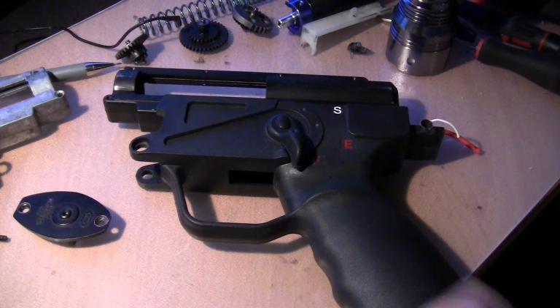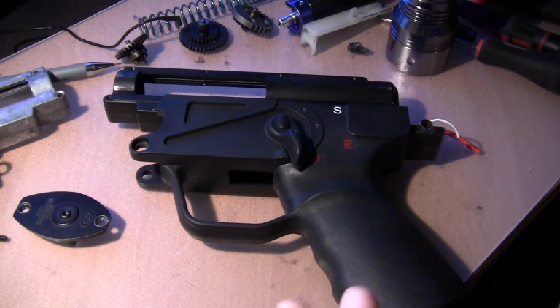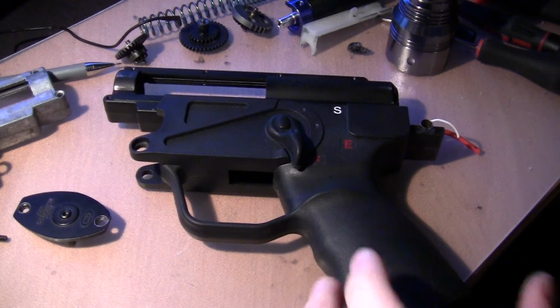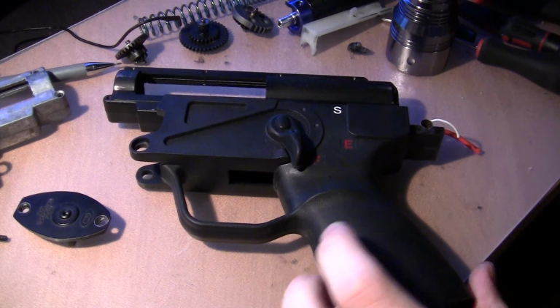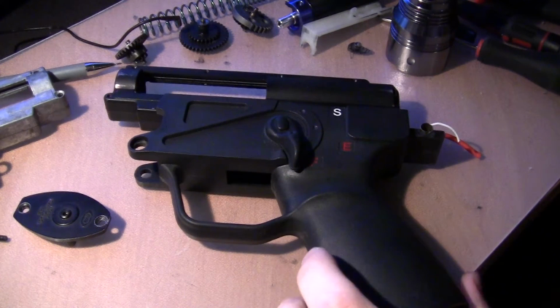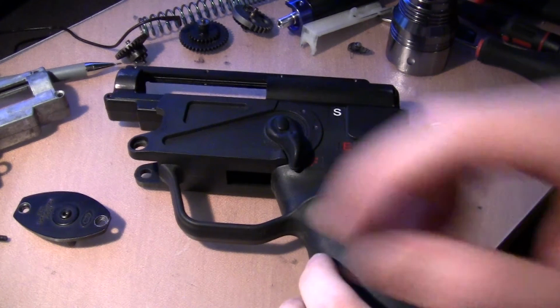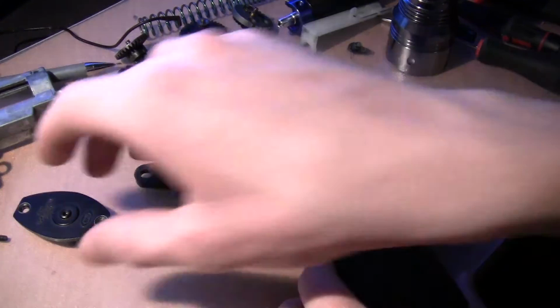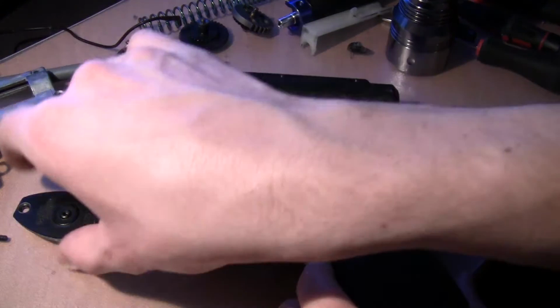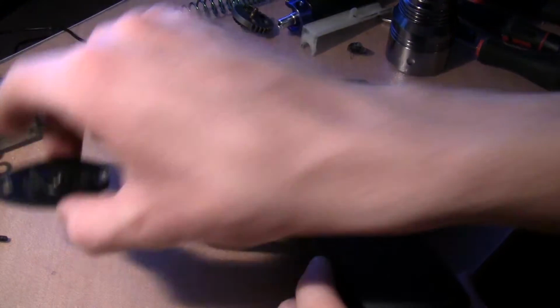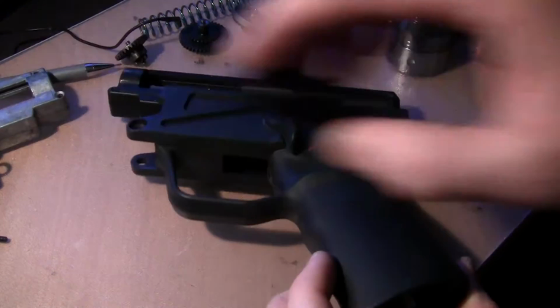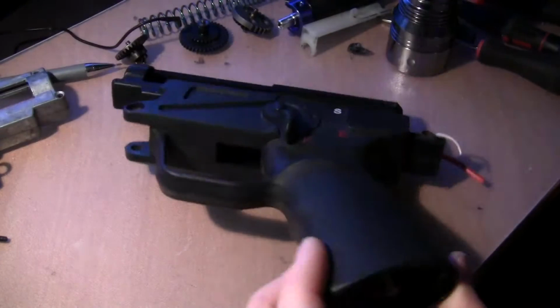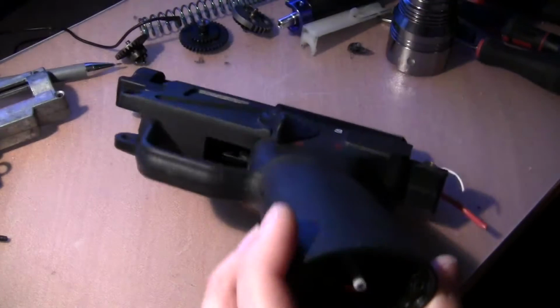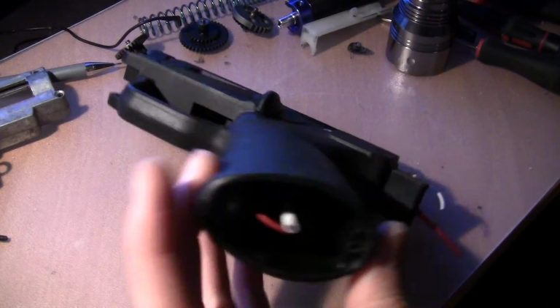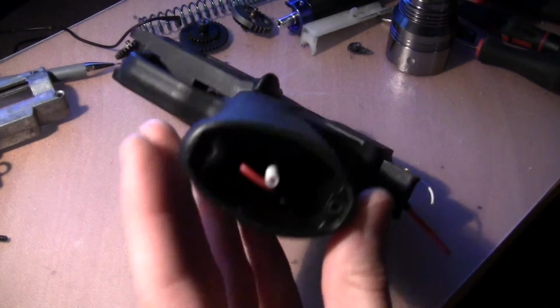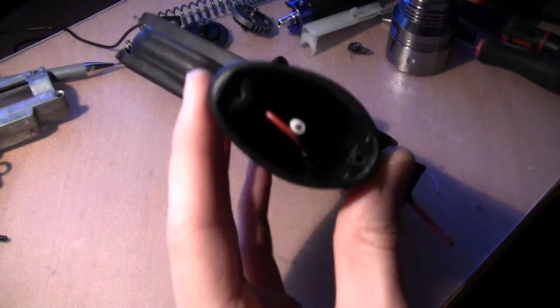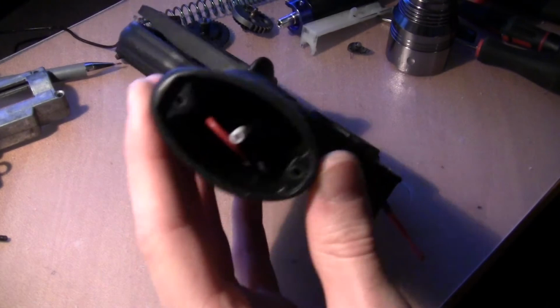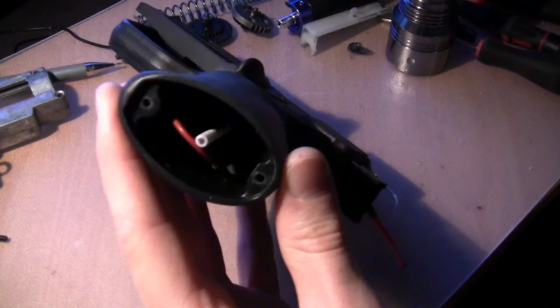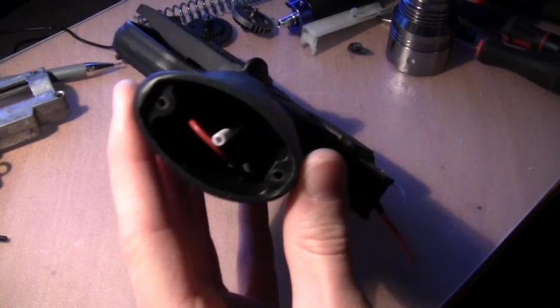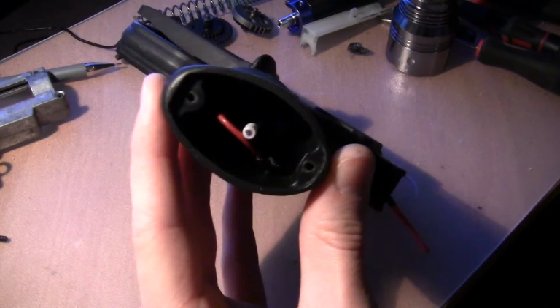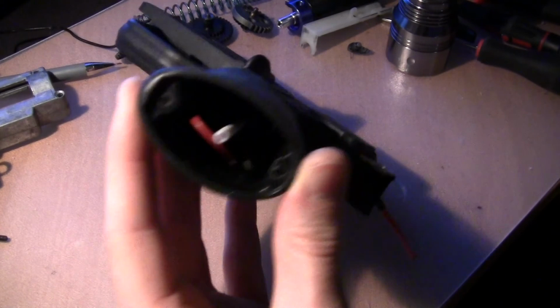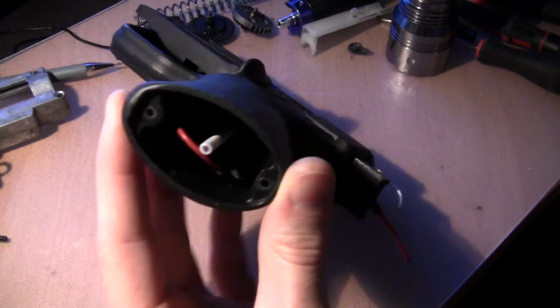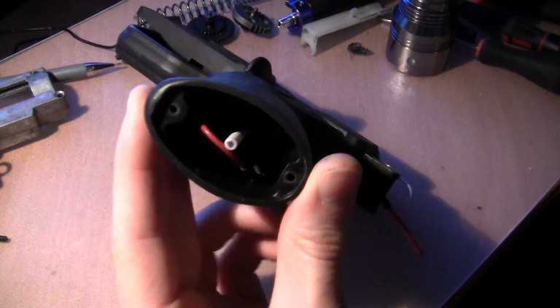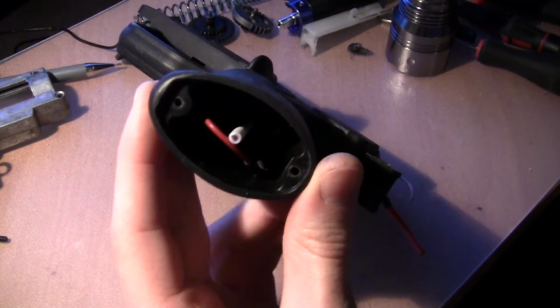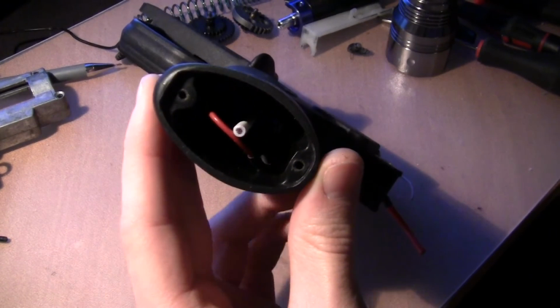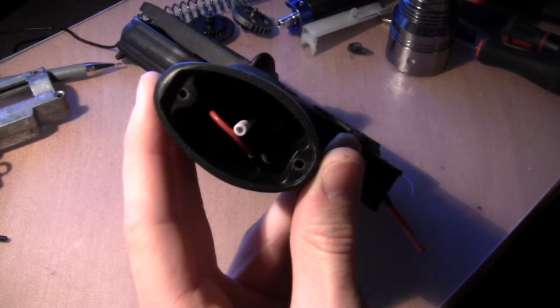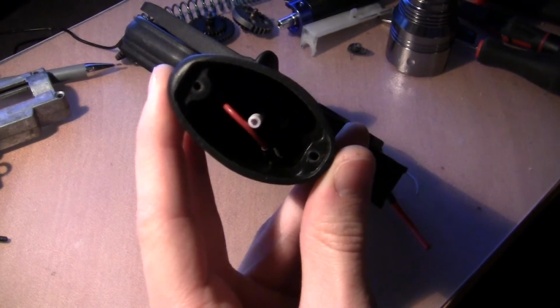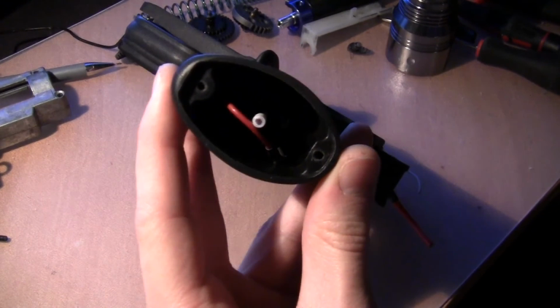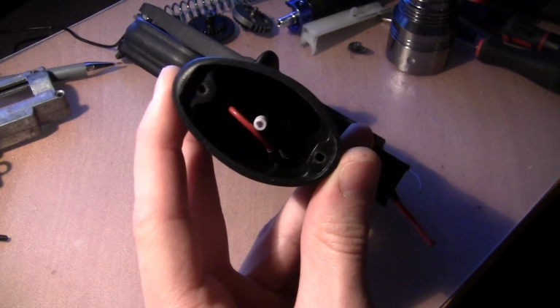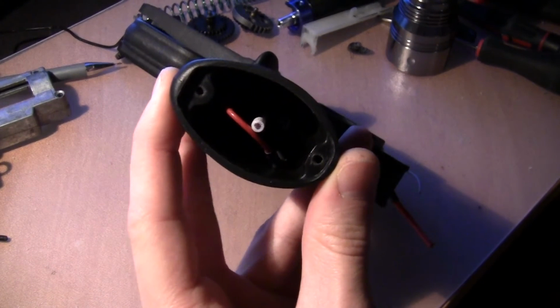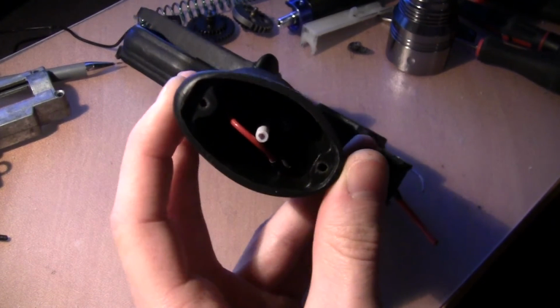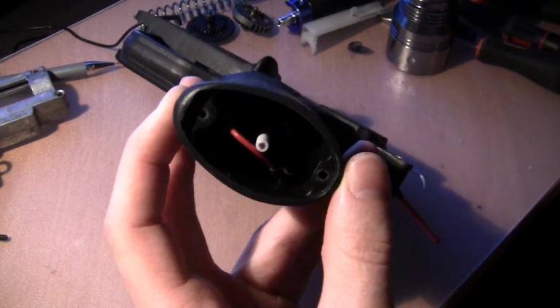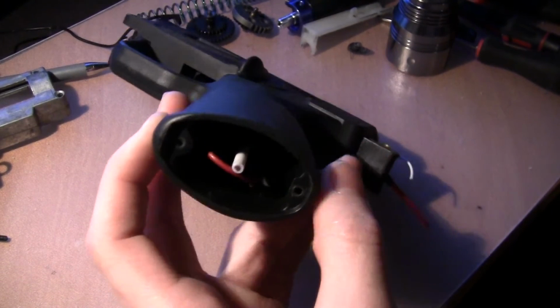So now I checked it, and it turns out that I was right. The motor angle is indeed off.